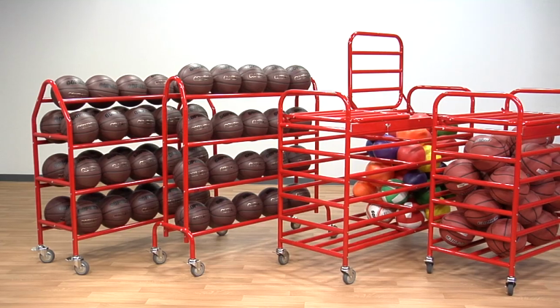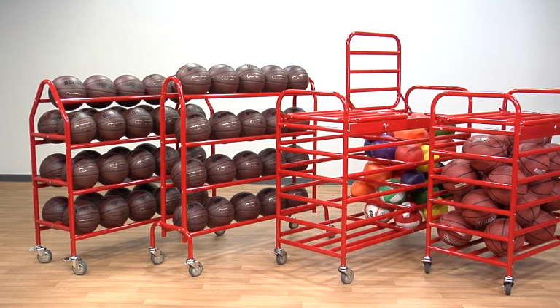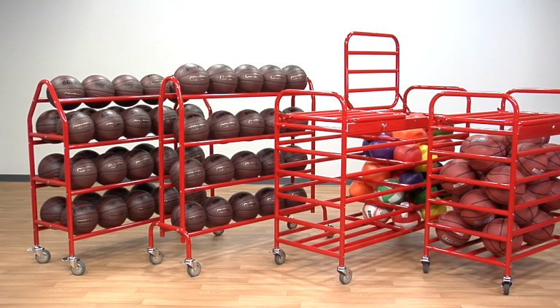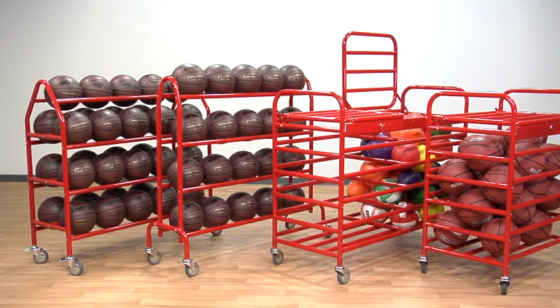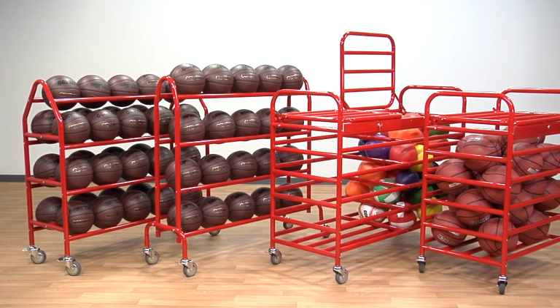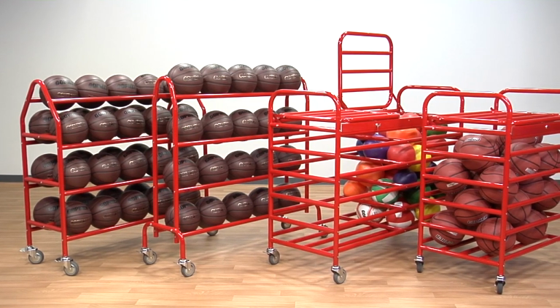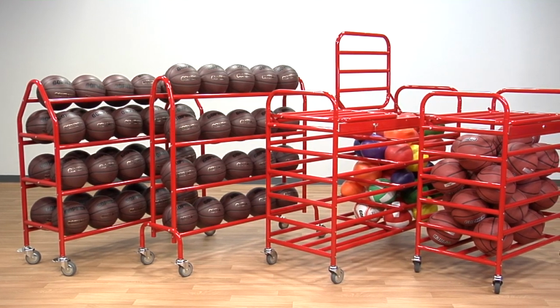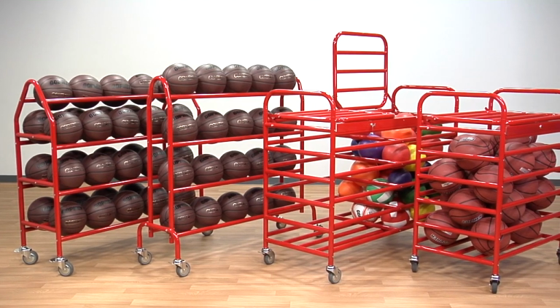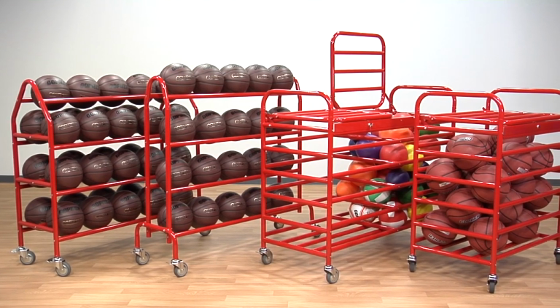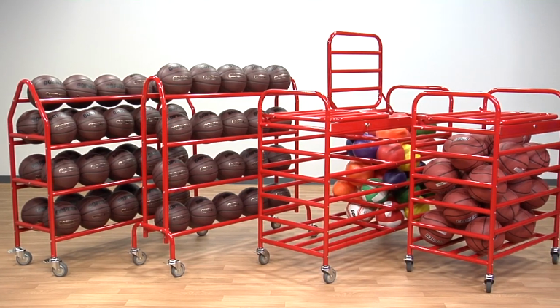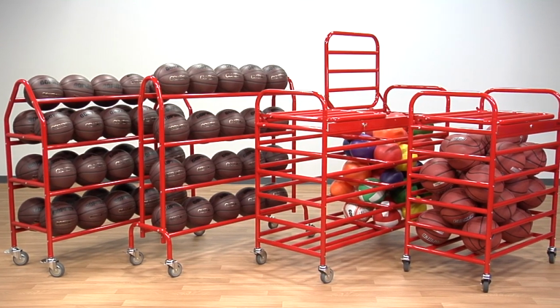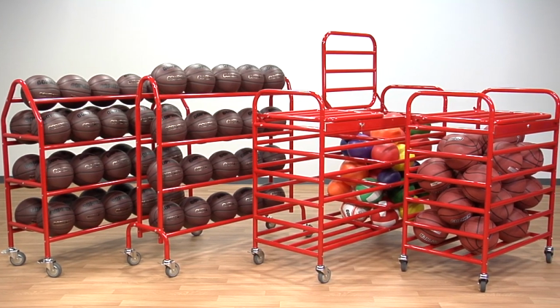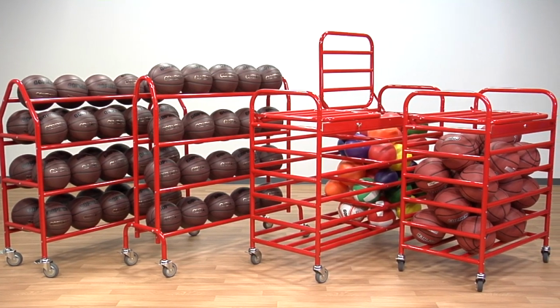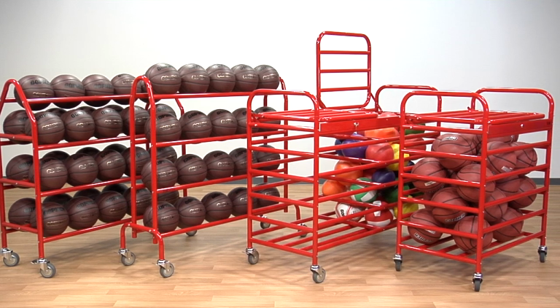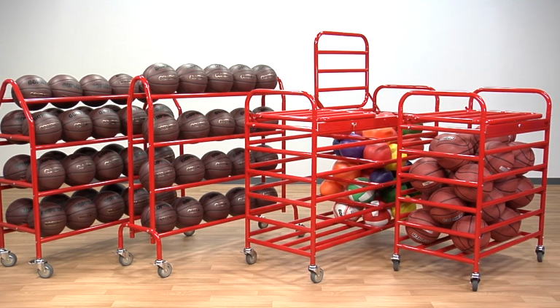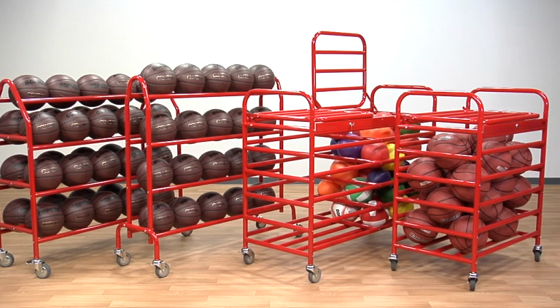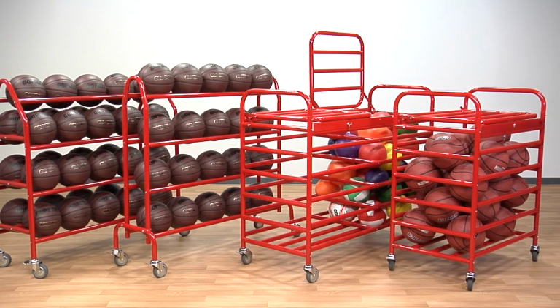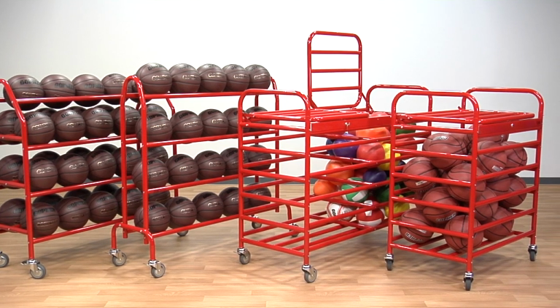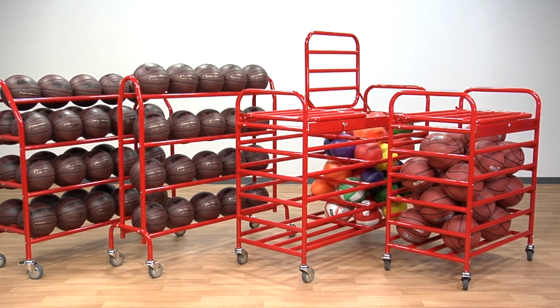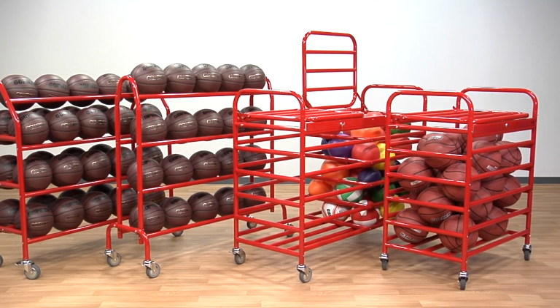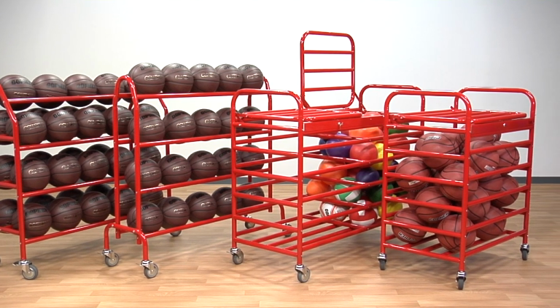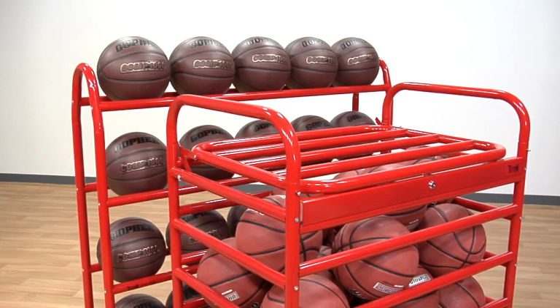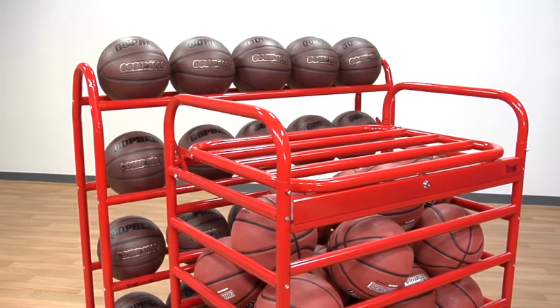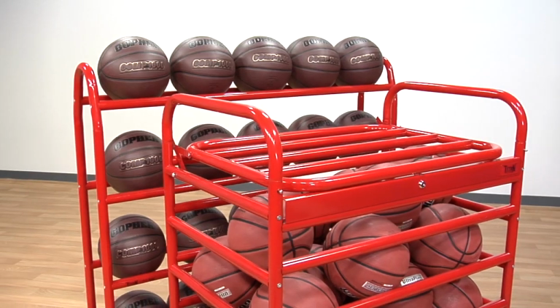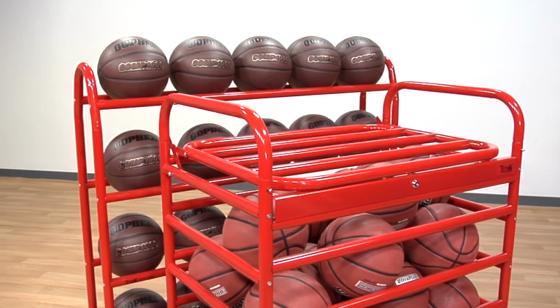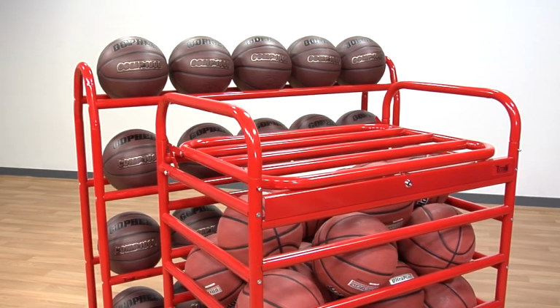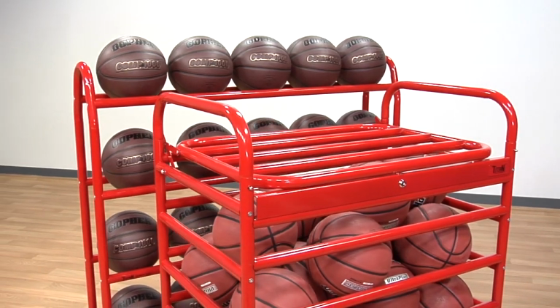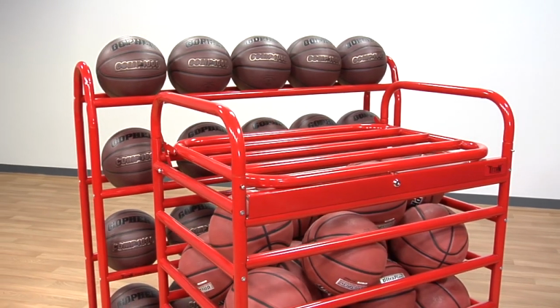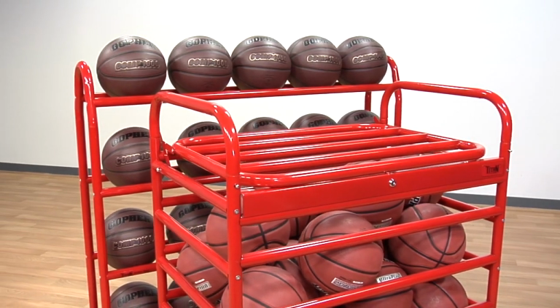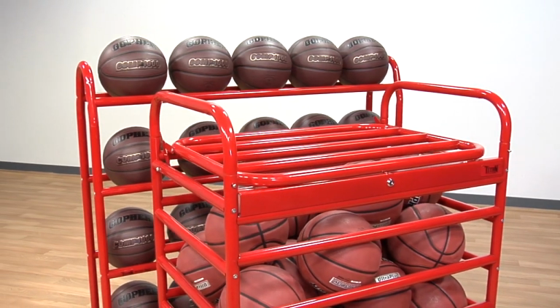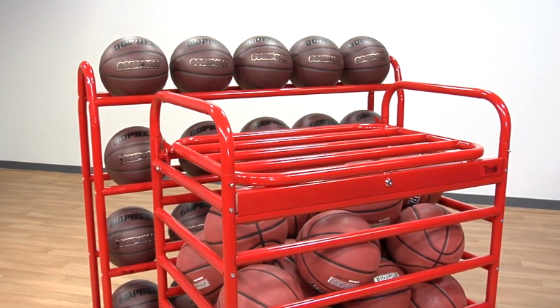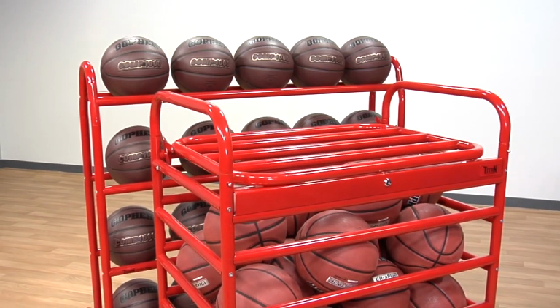Titan Ball Carts and Racks are available in multiple sizes and options to fit your needs. Purchase your Titan Ball Carts and Racks today.